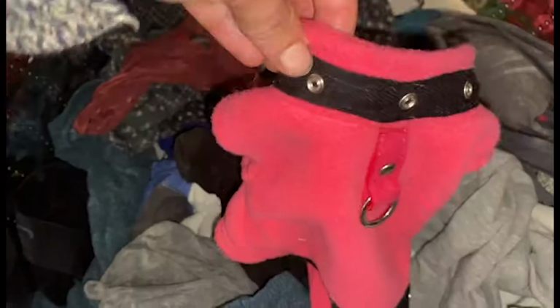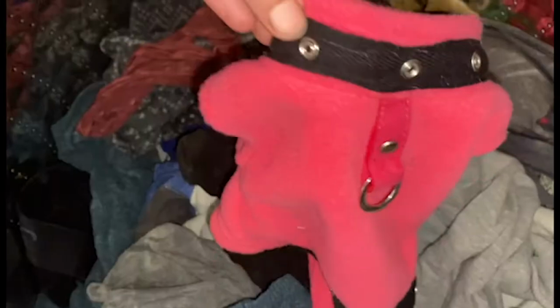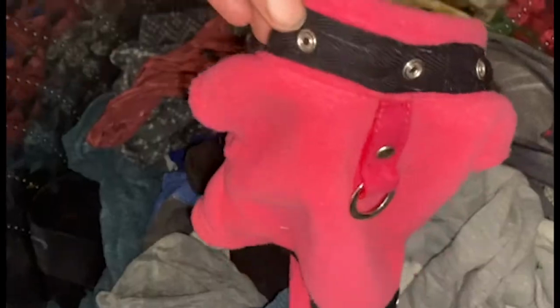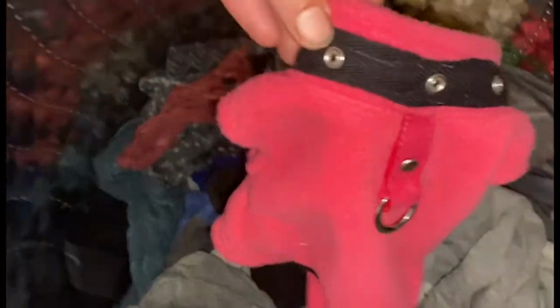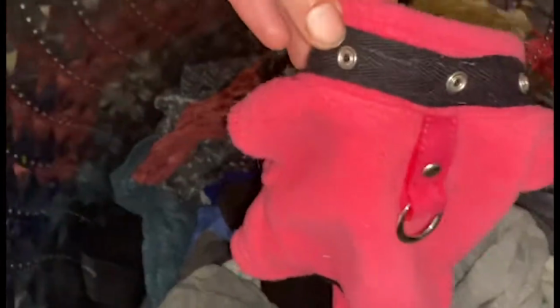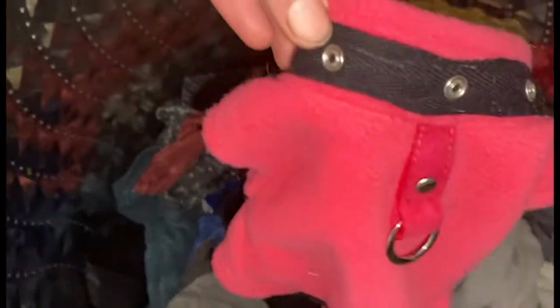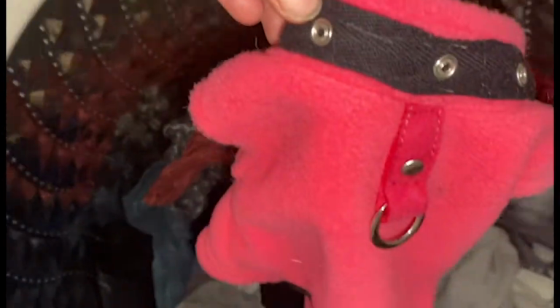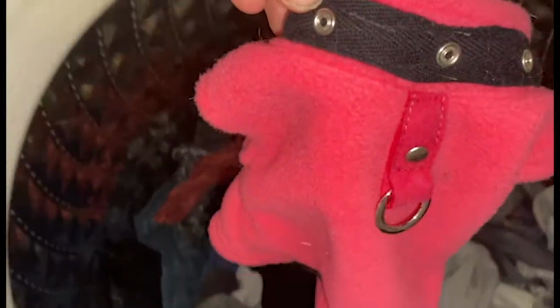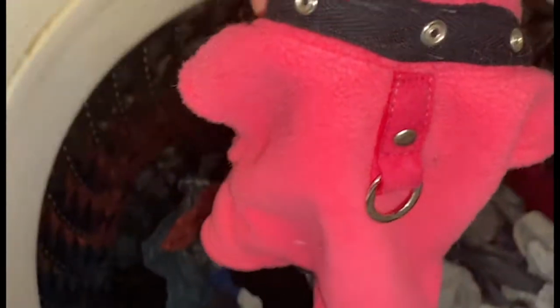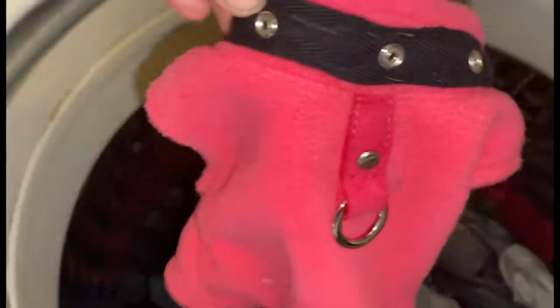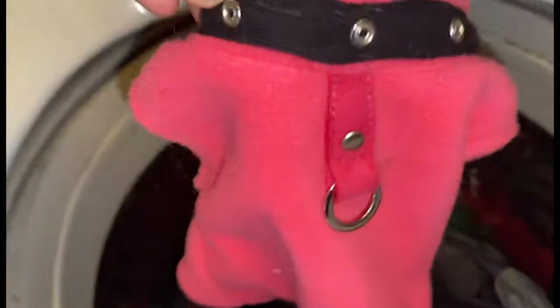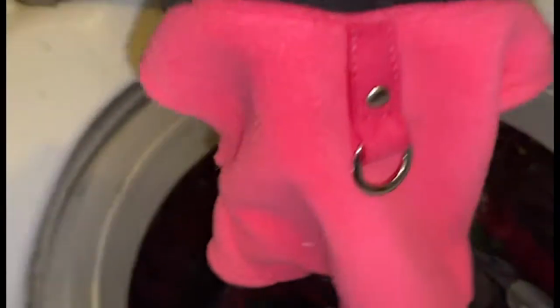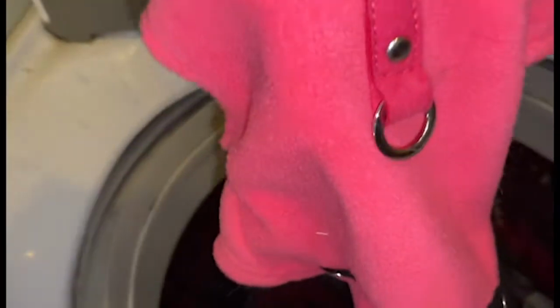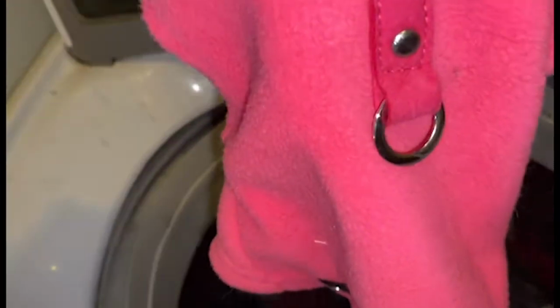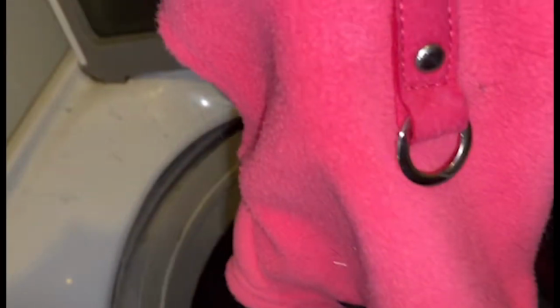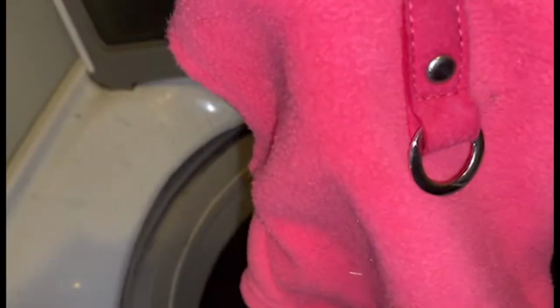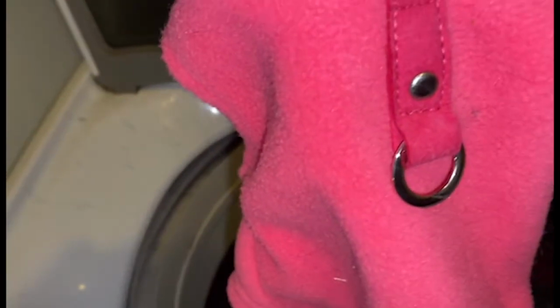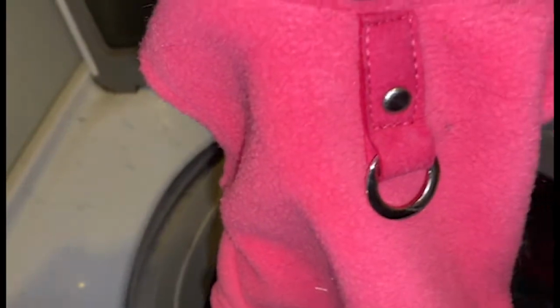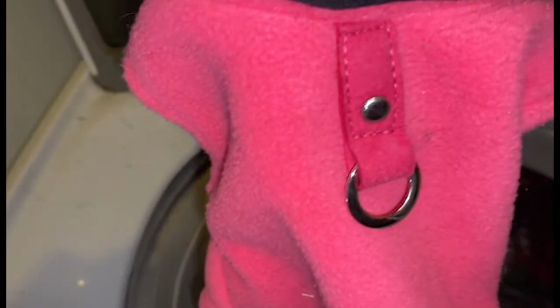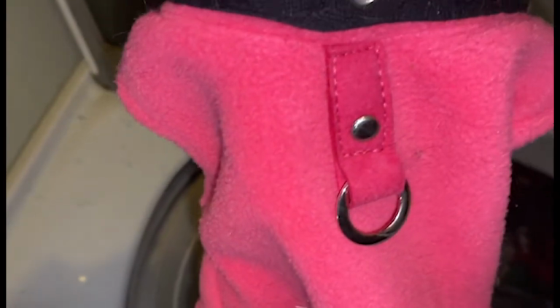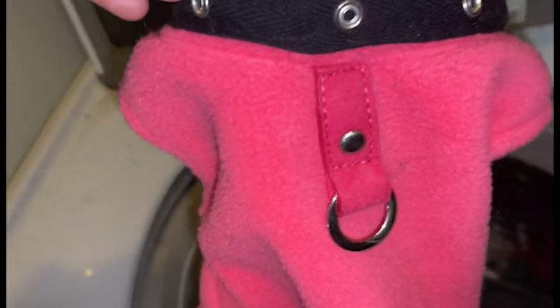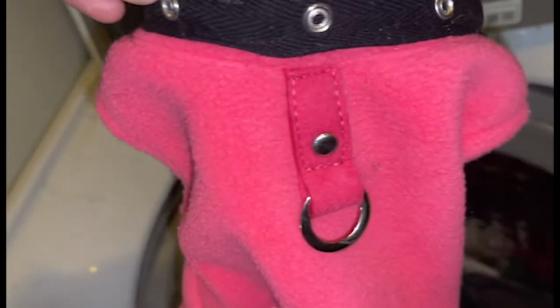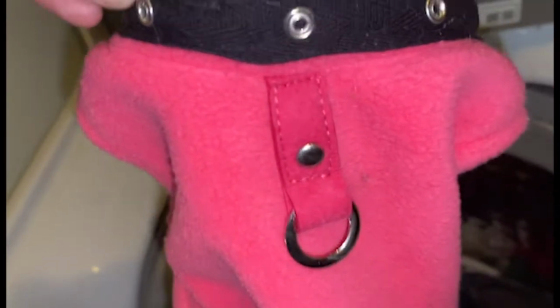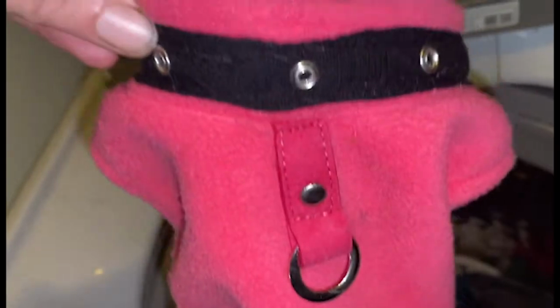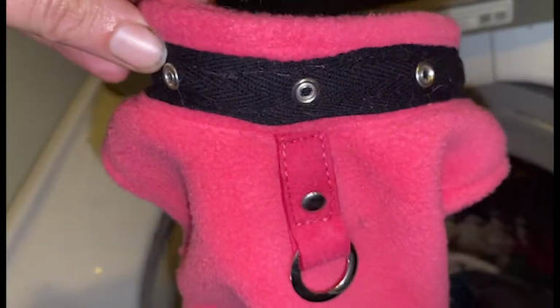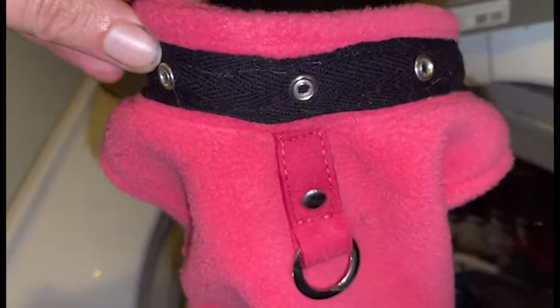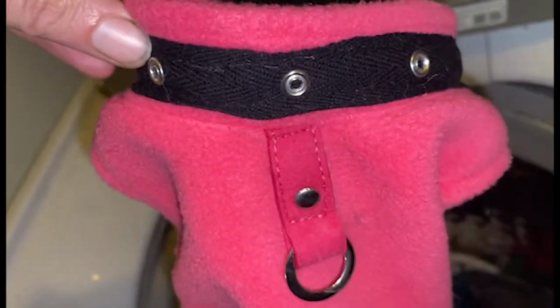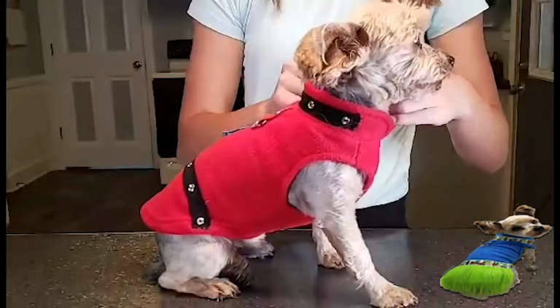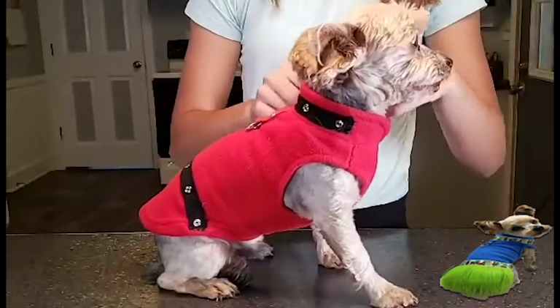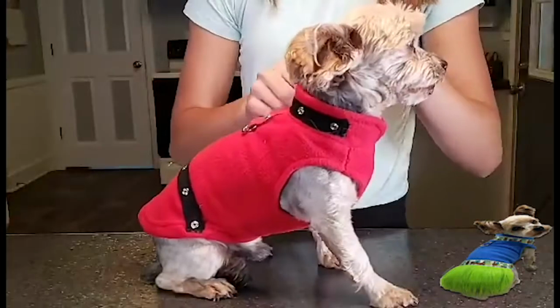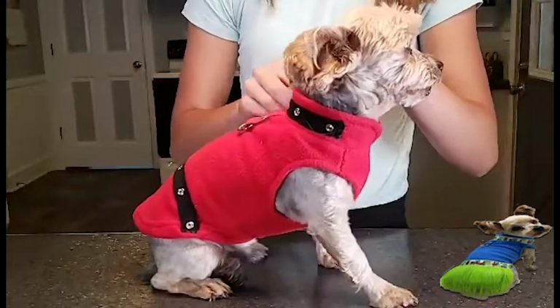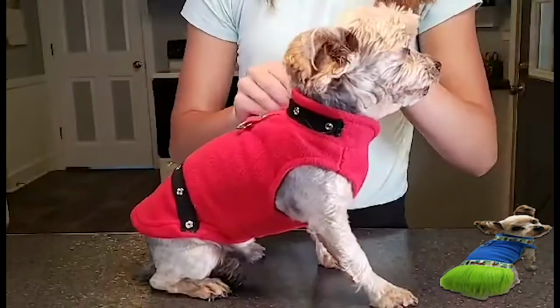They're even easy to clean — just throw them in the washing machine — reusable and loveable.